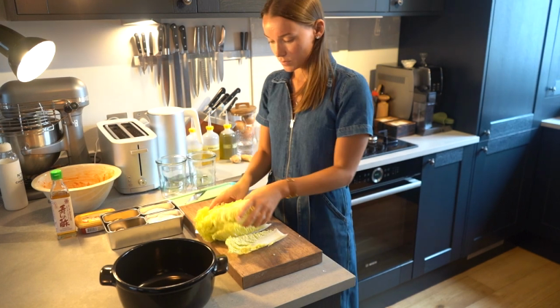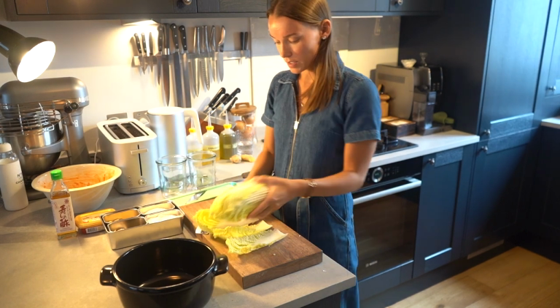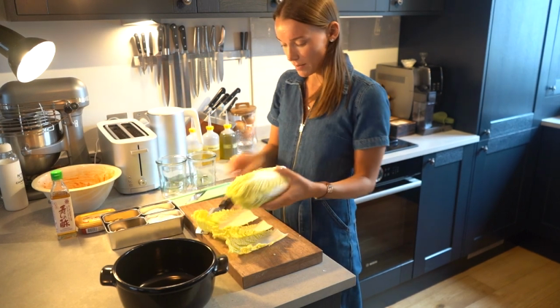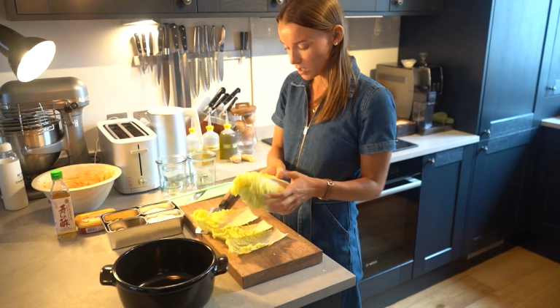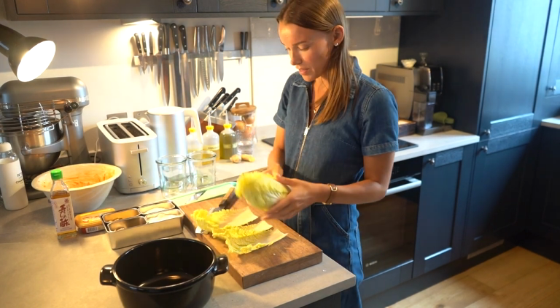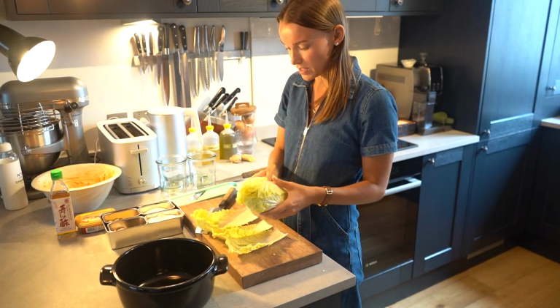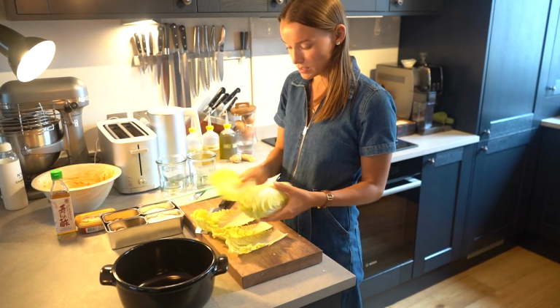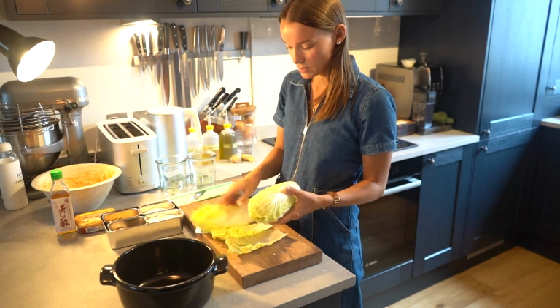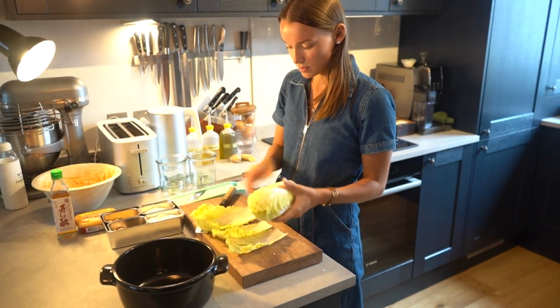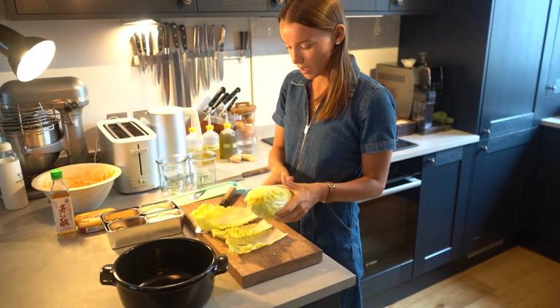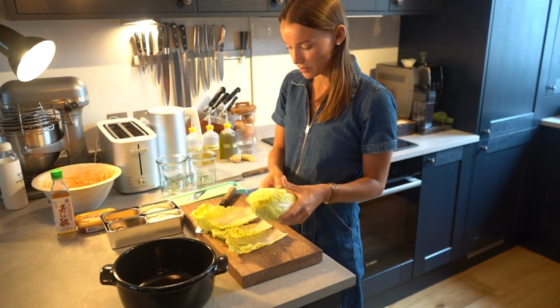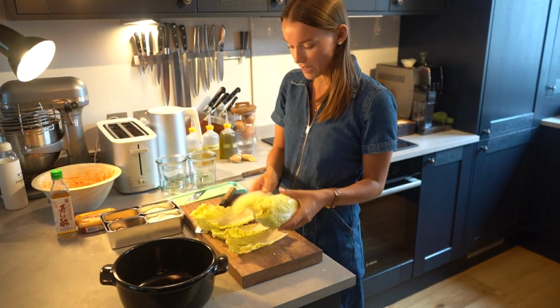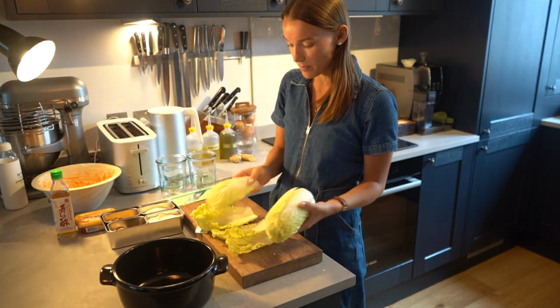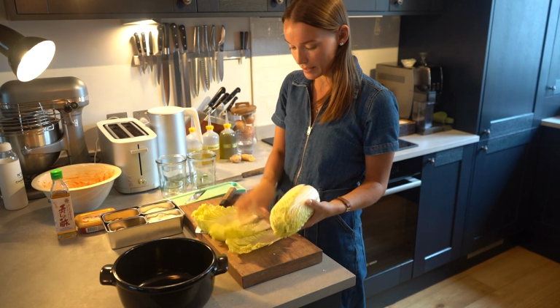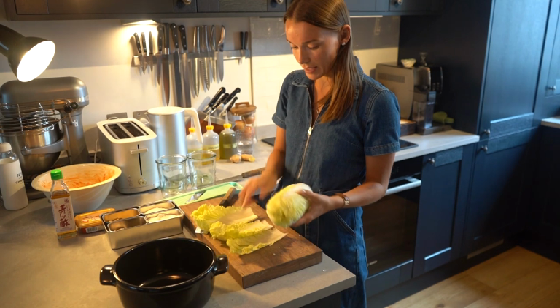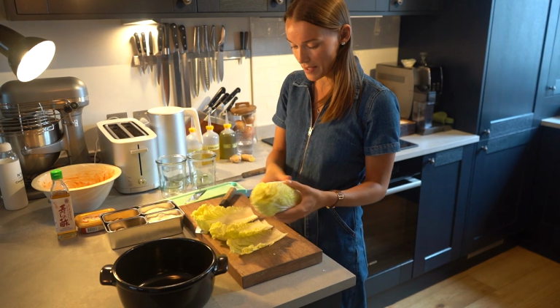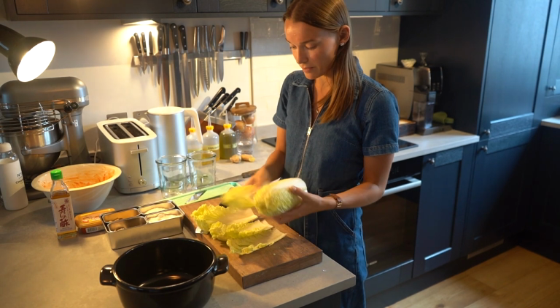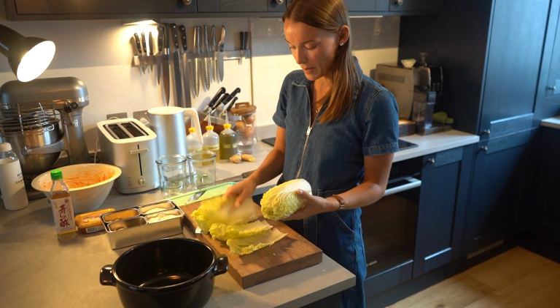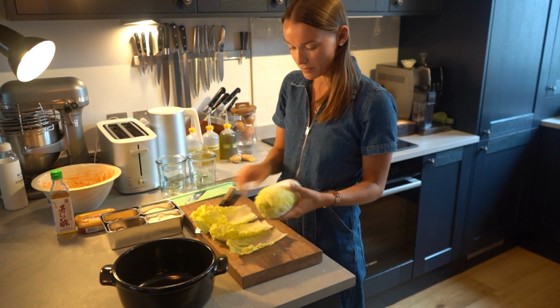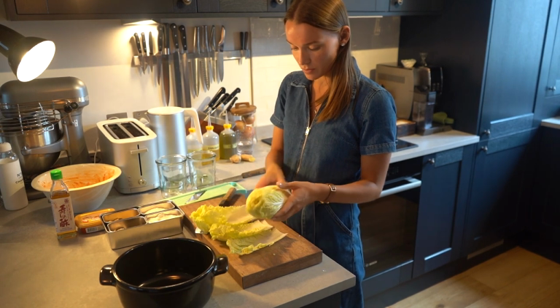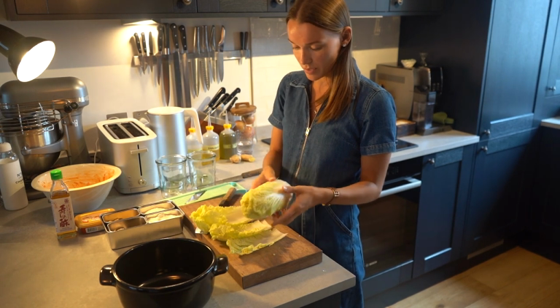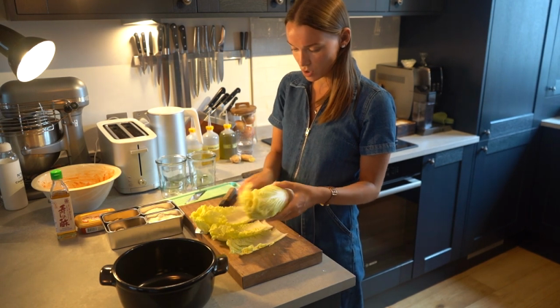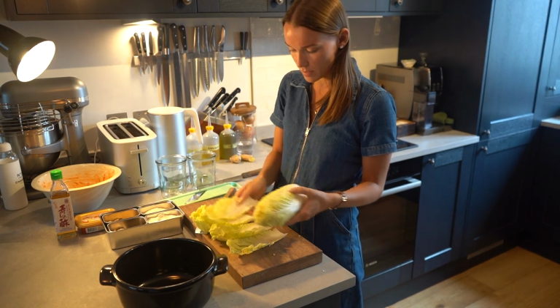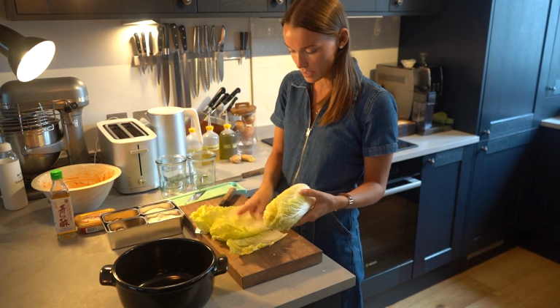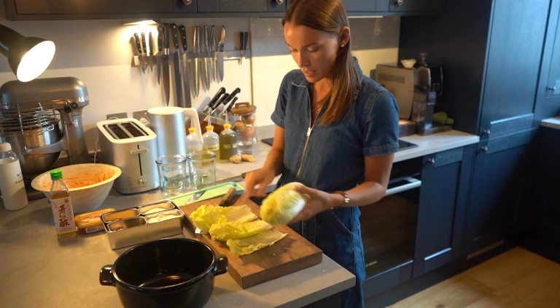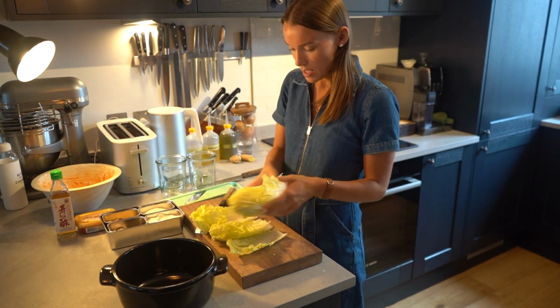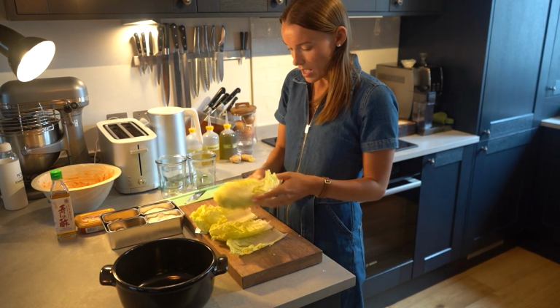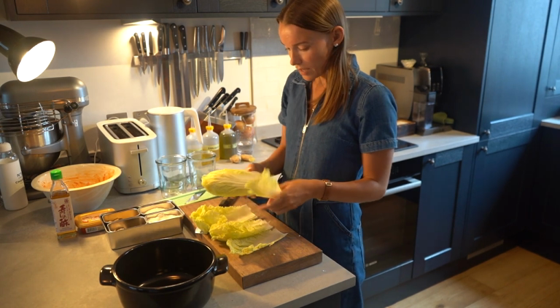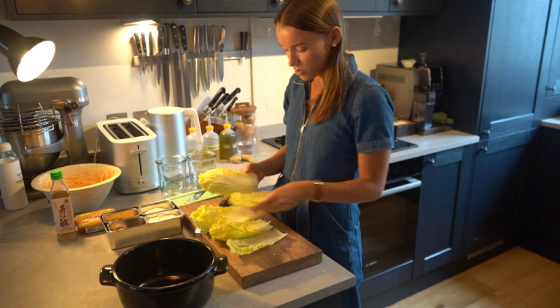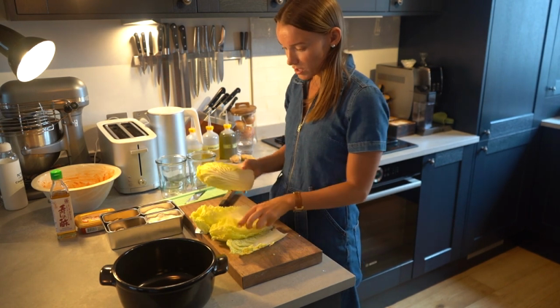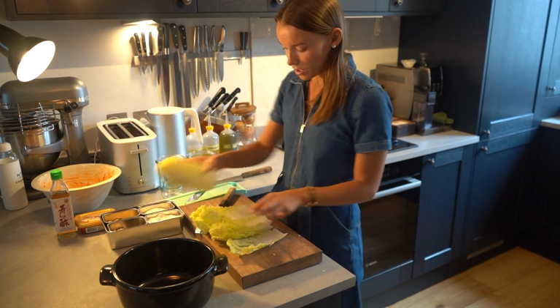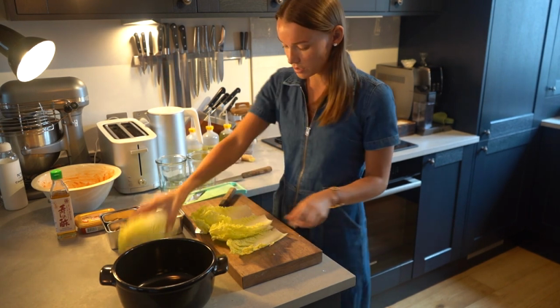I'm going to cut the cabbage down the middle and then leaf by leaf so we don't get too many extra big chunks.